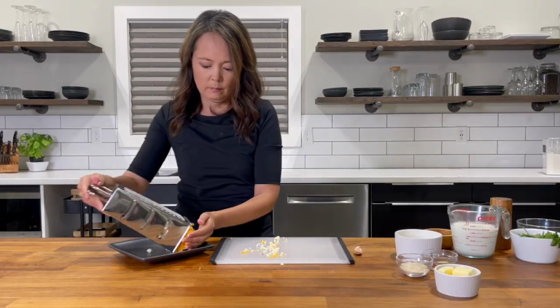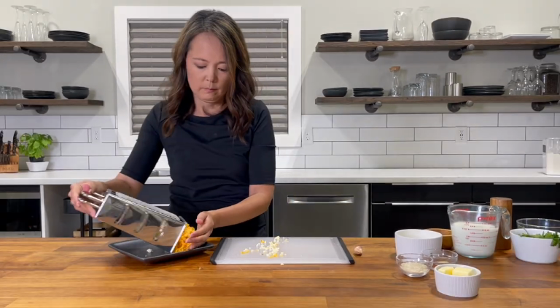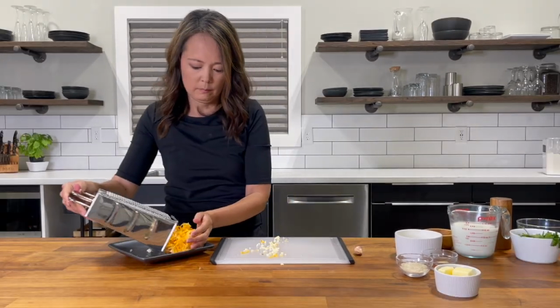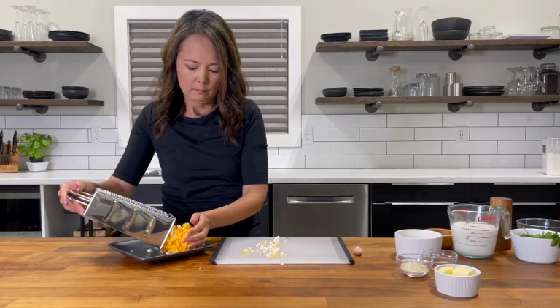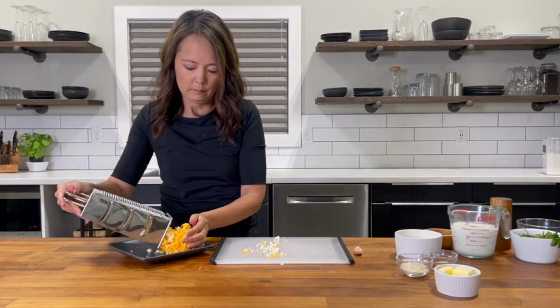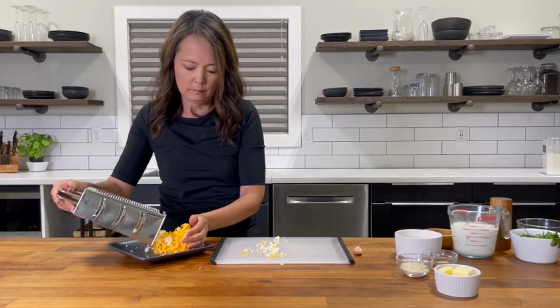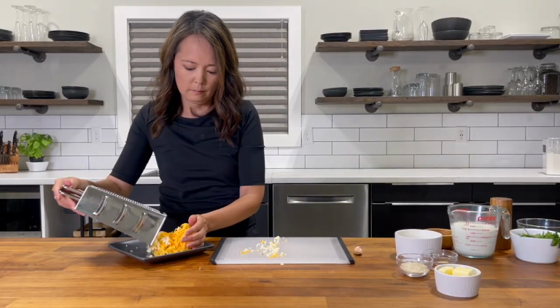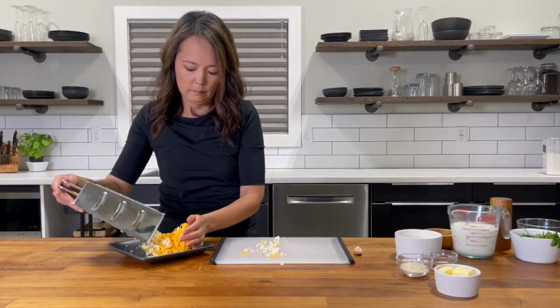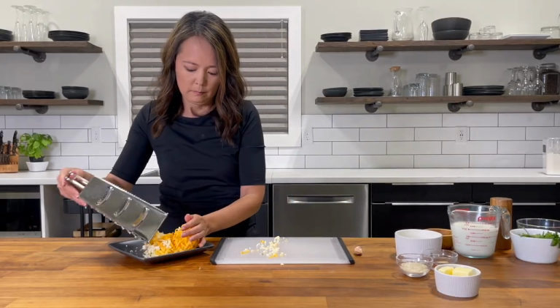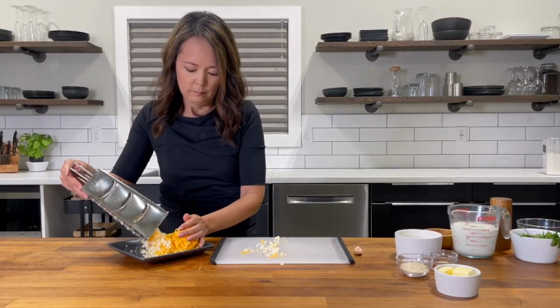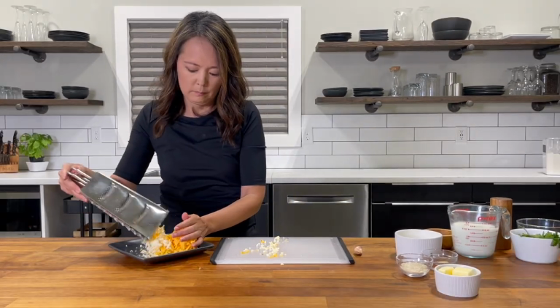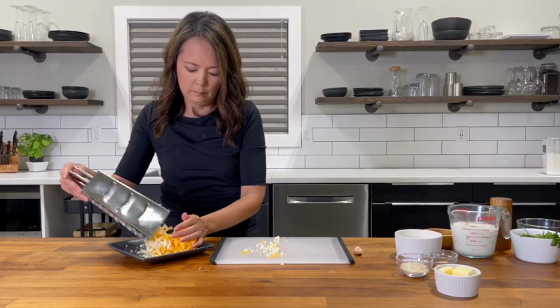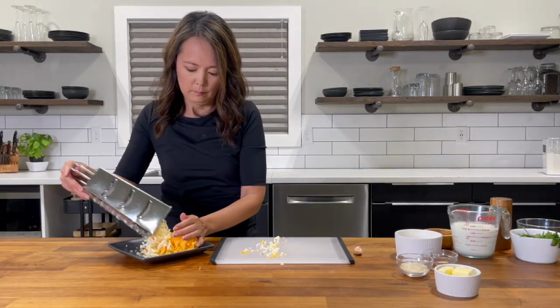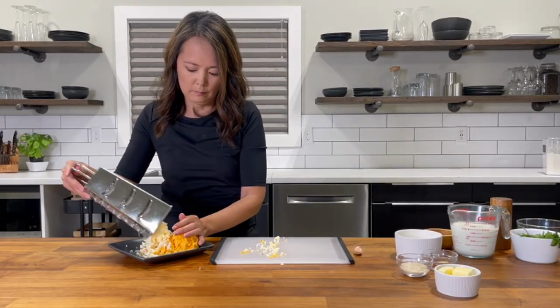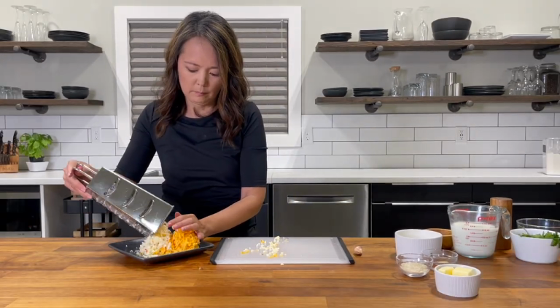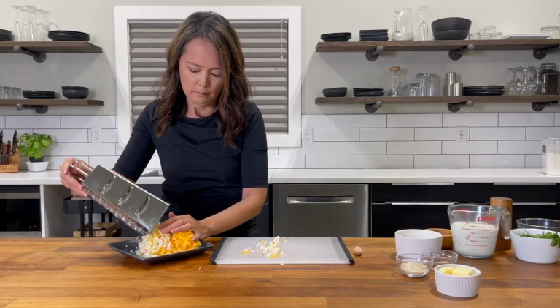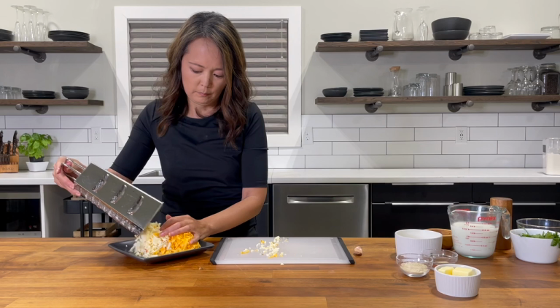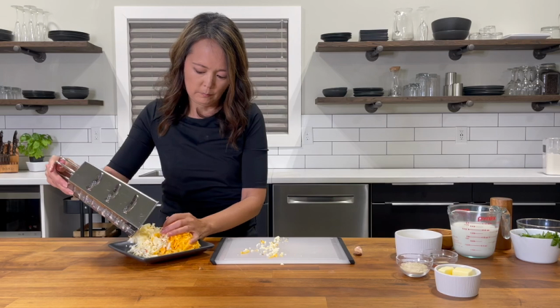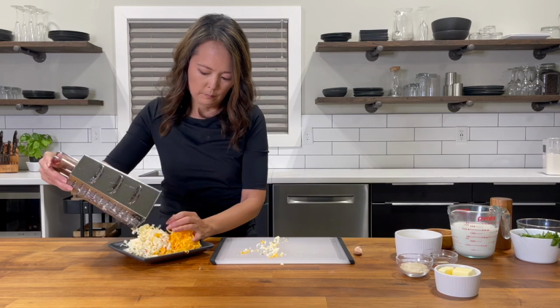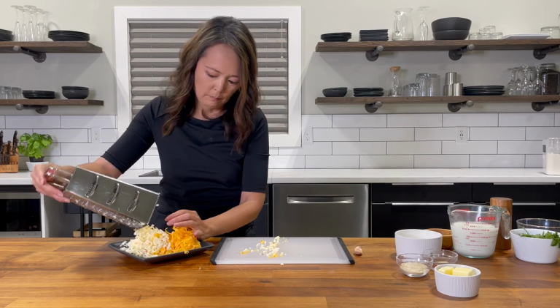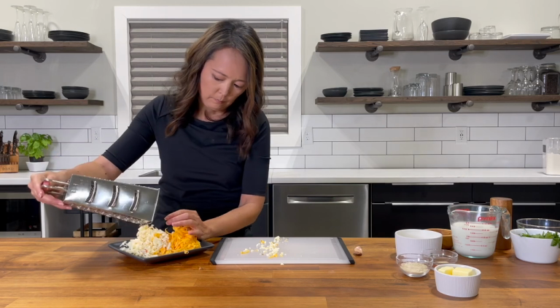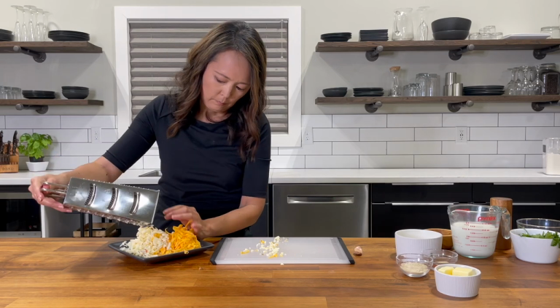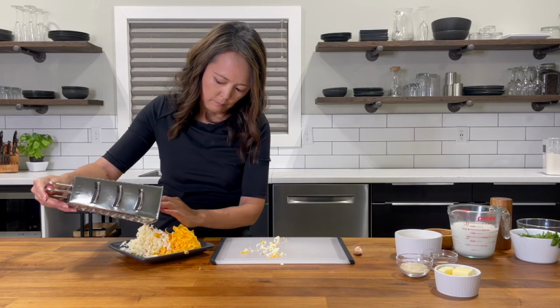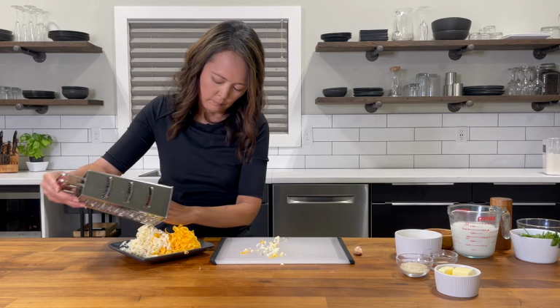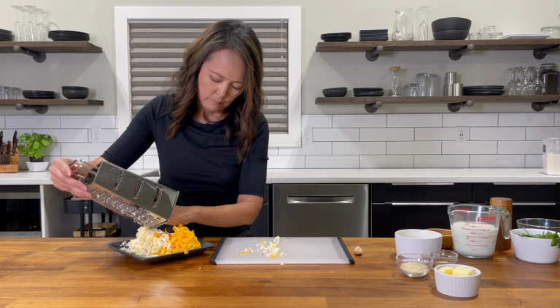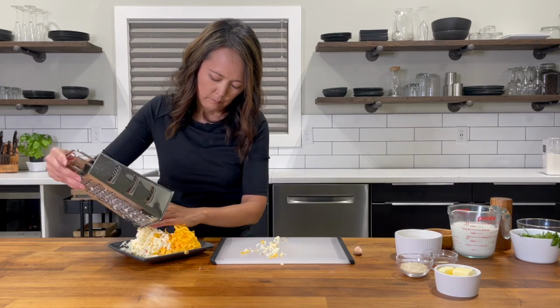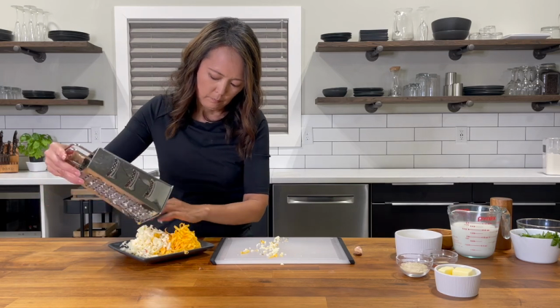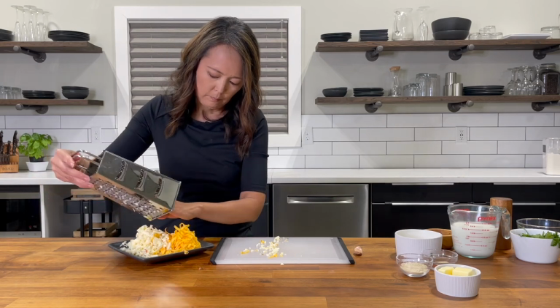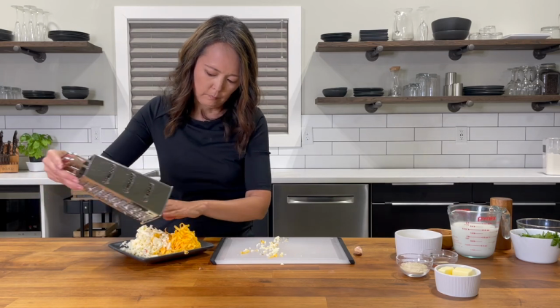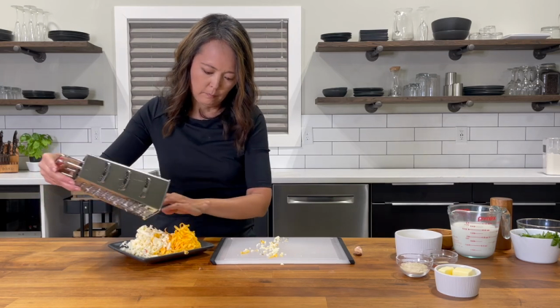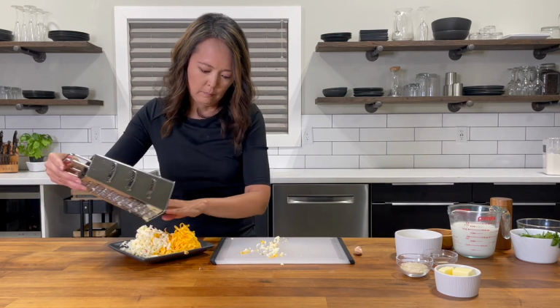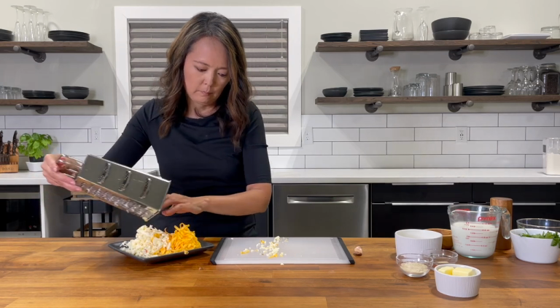Pre-shredded cheese just doesn't melt well, so stick with block cheese and shred it yourself.